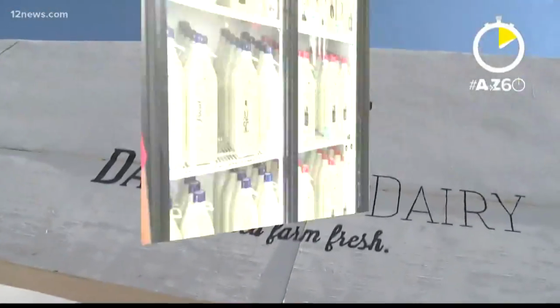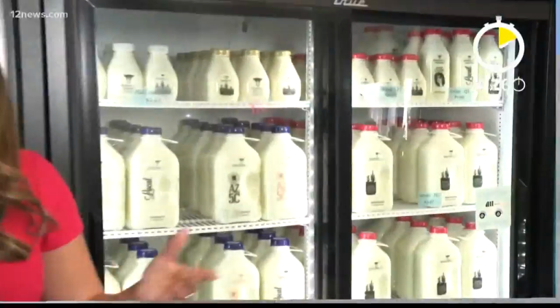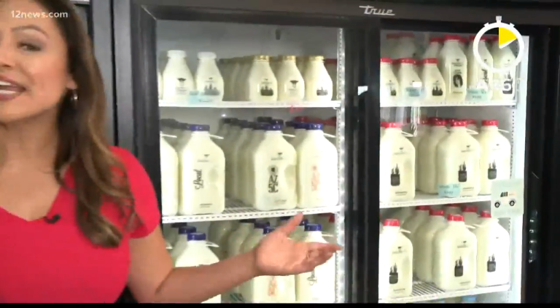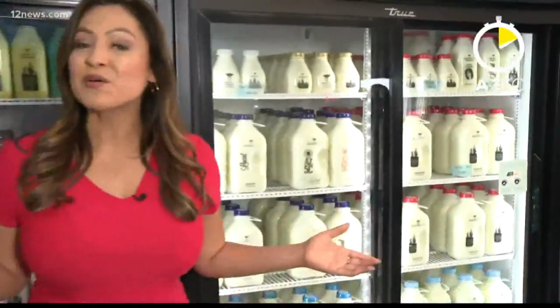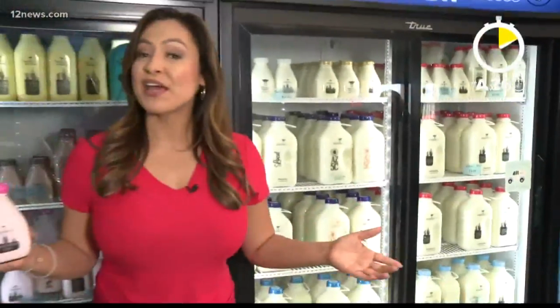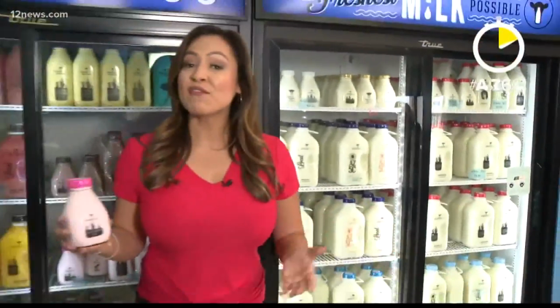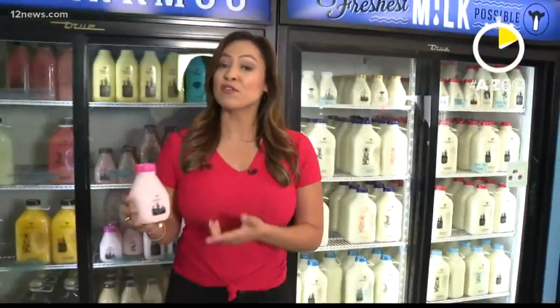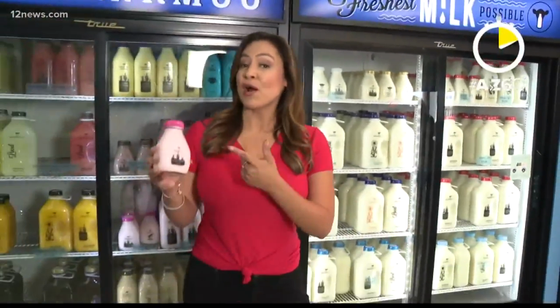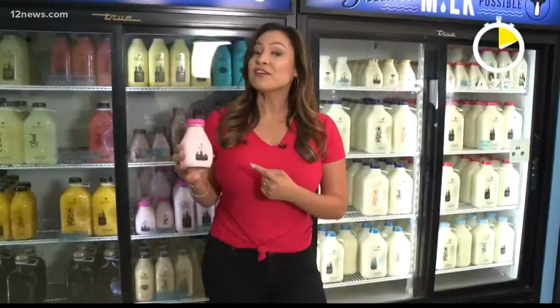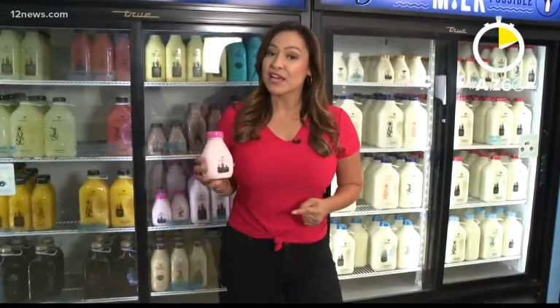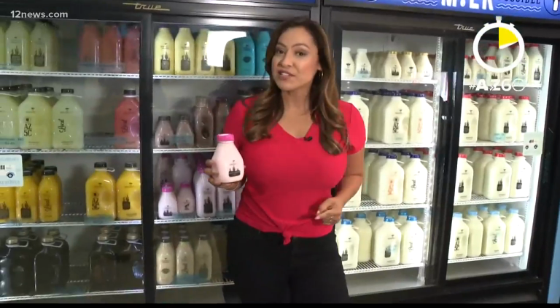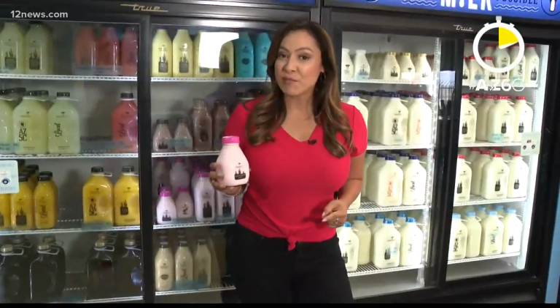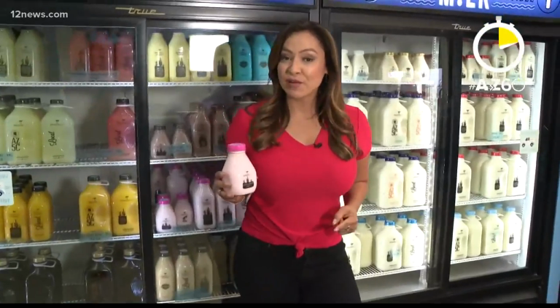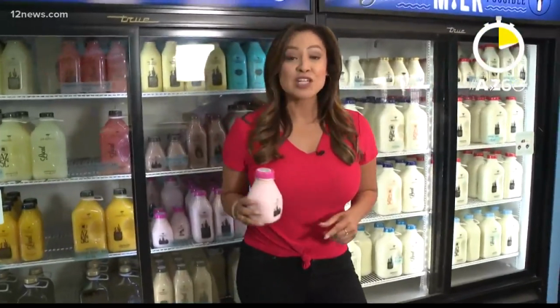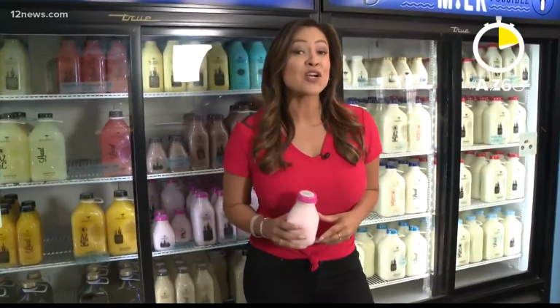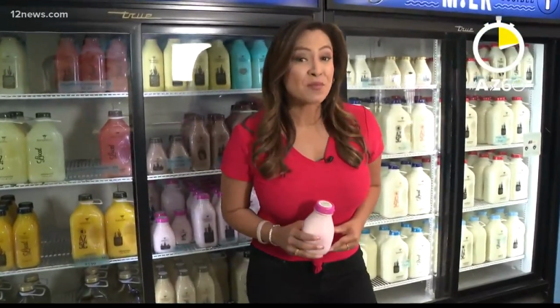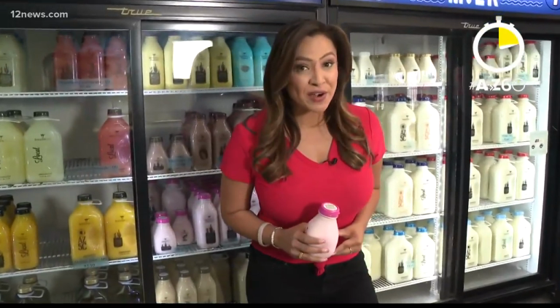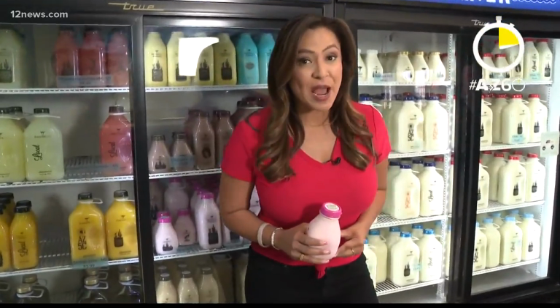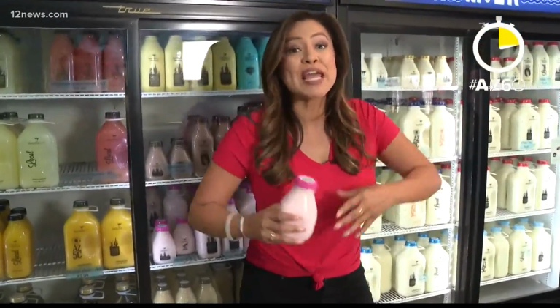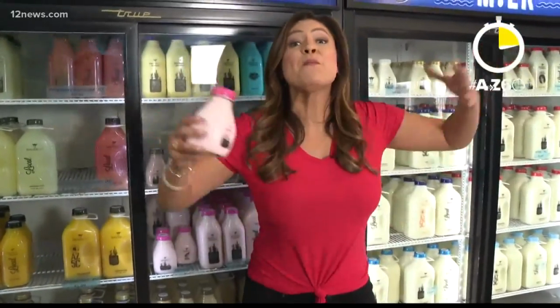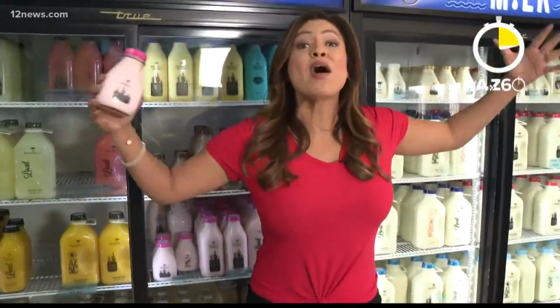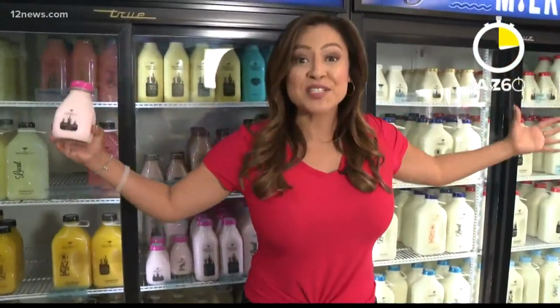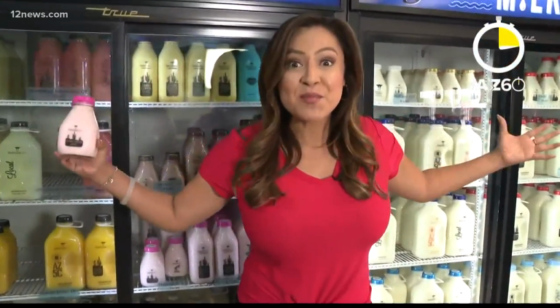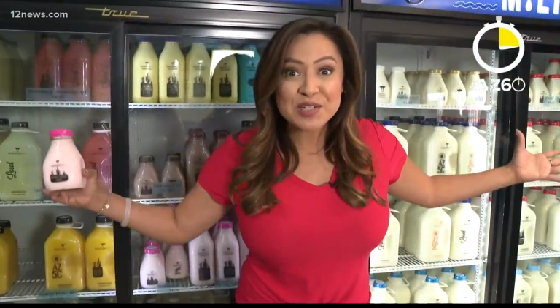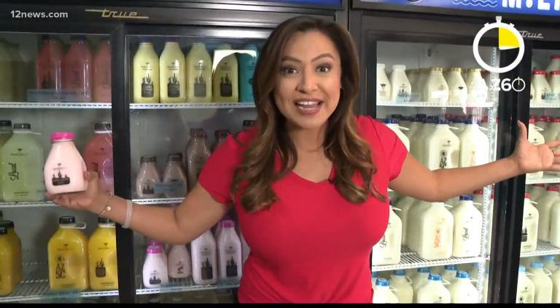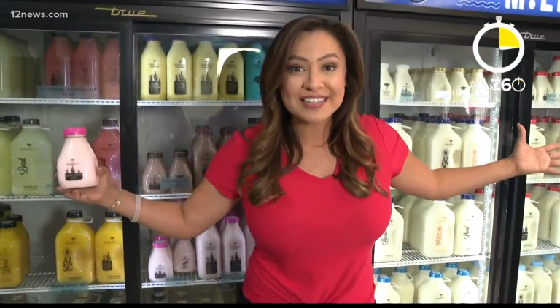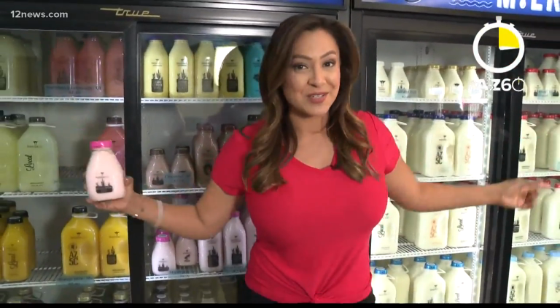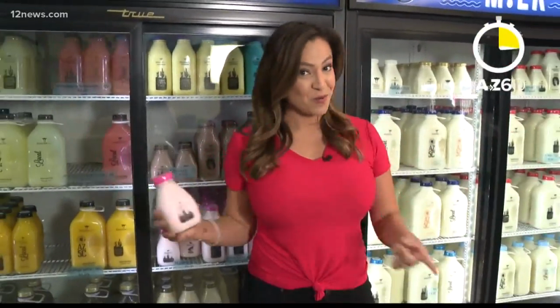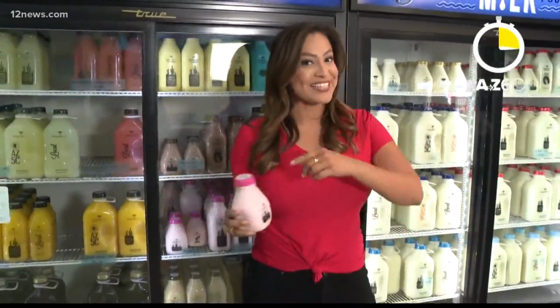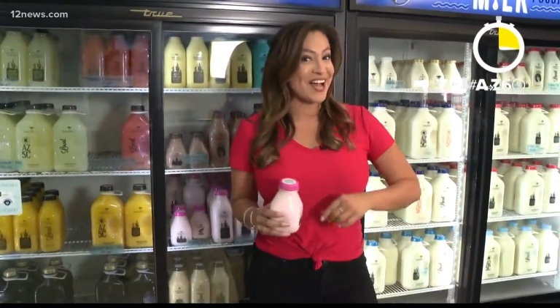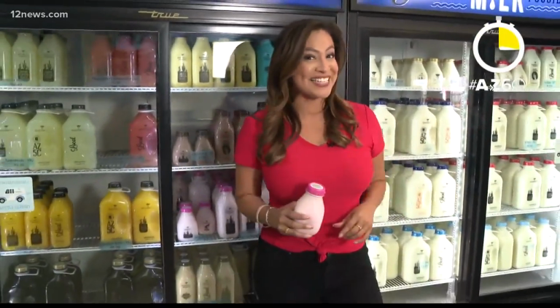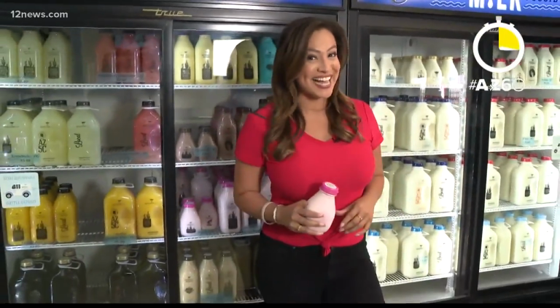We're here where they offer a variety of flavors of milk, churn butter, and make monster milkshakes. Want to see how it's done?